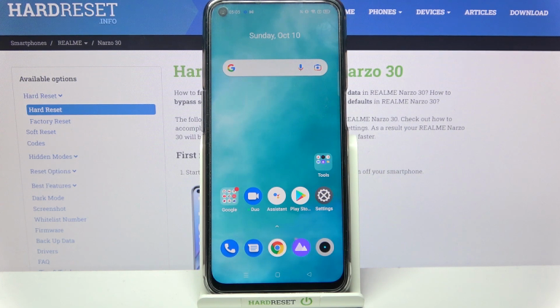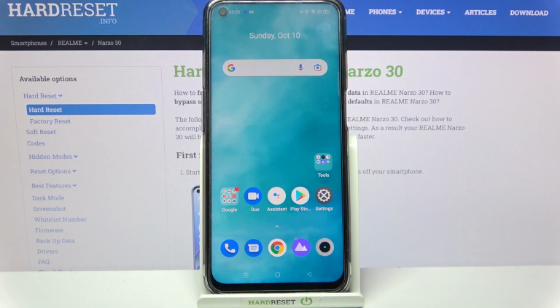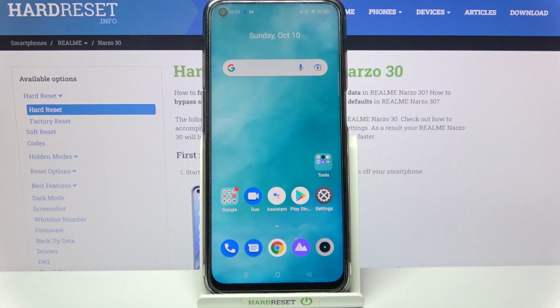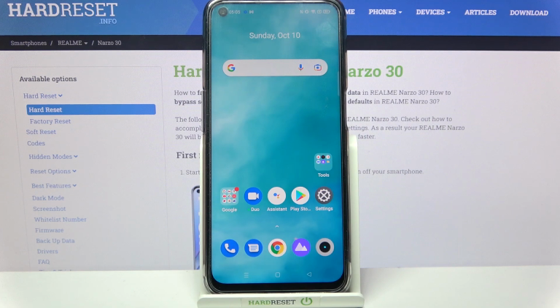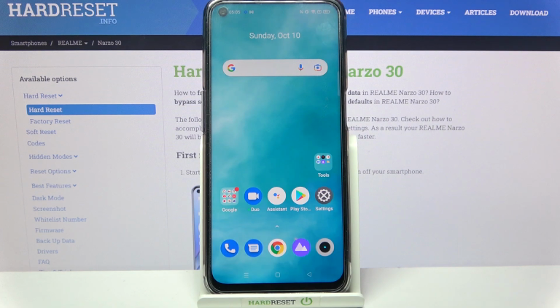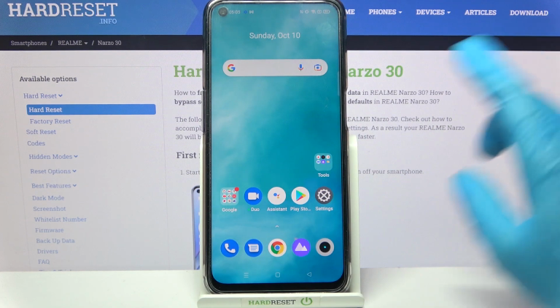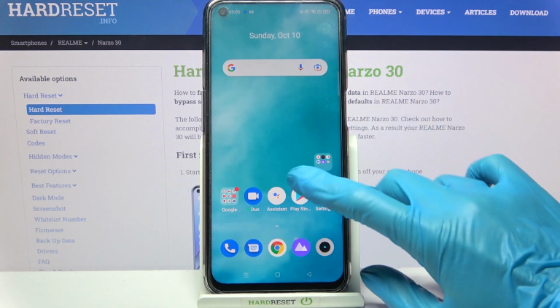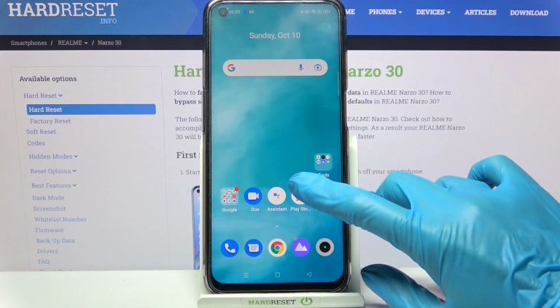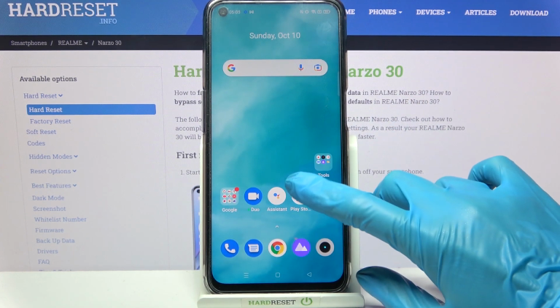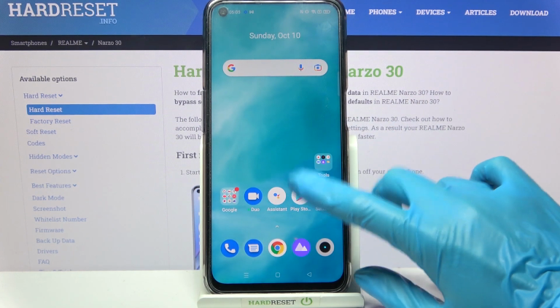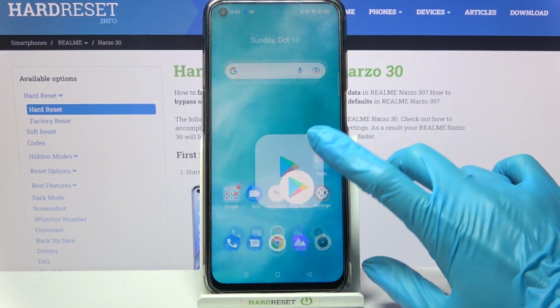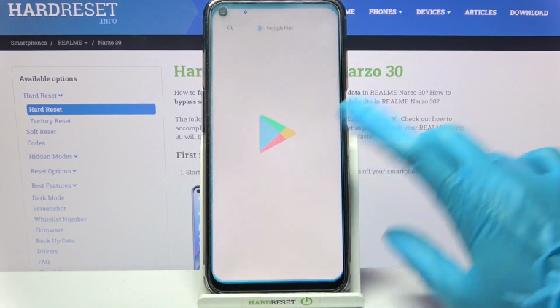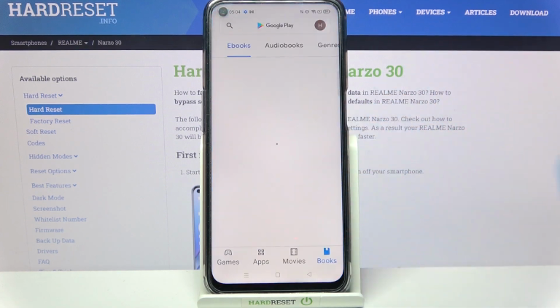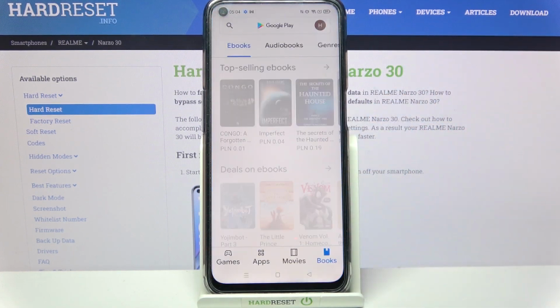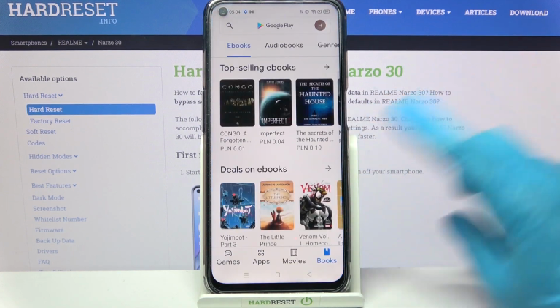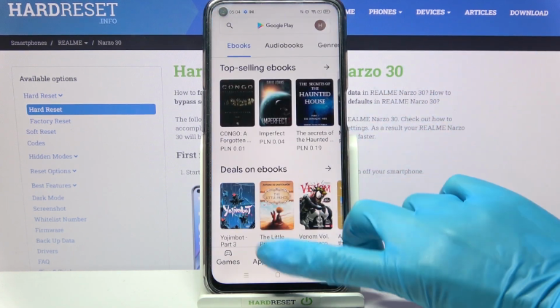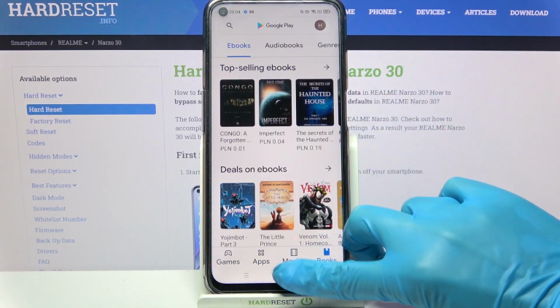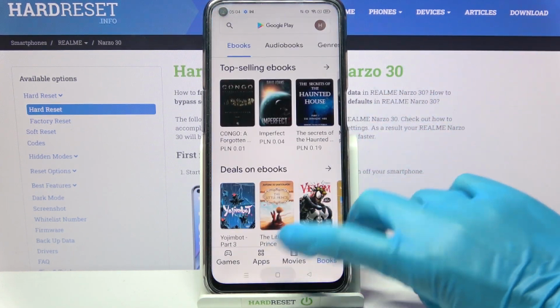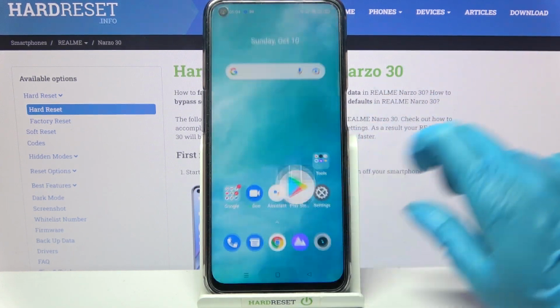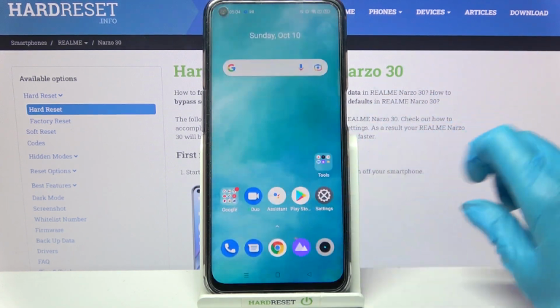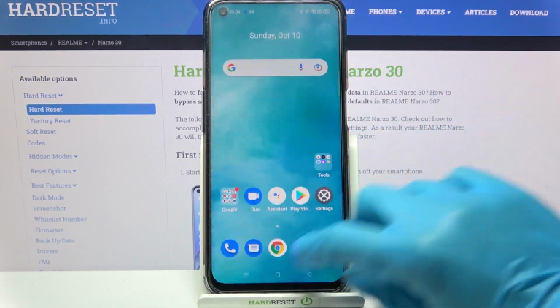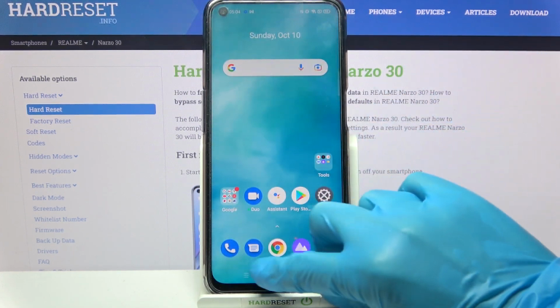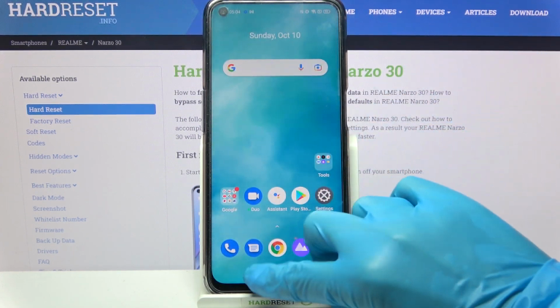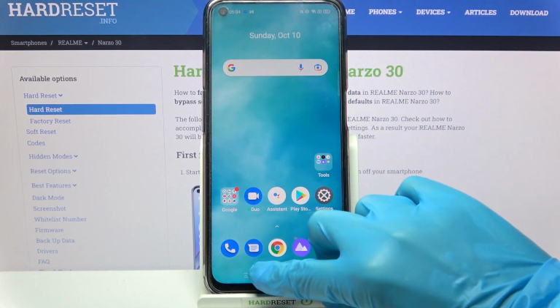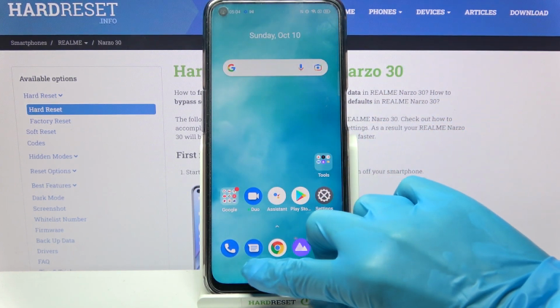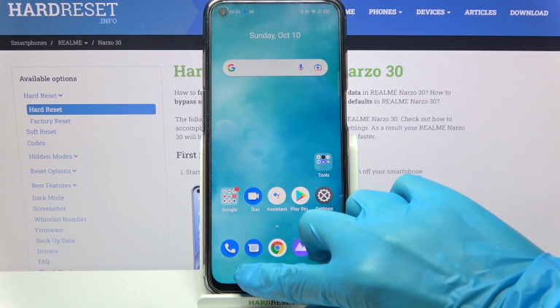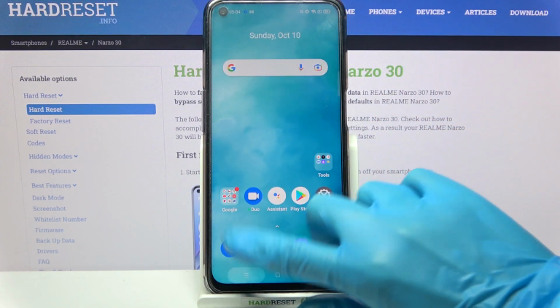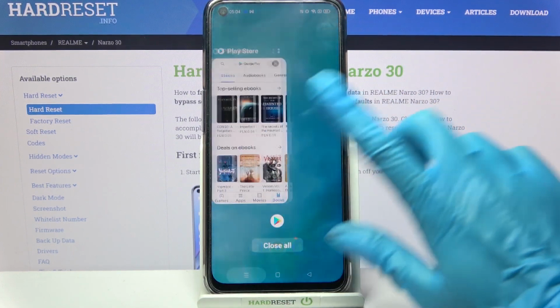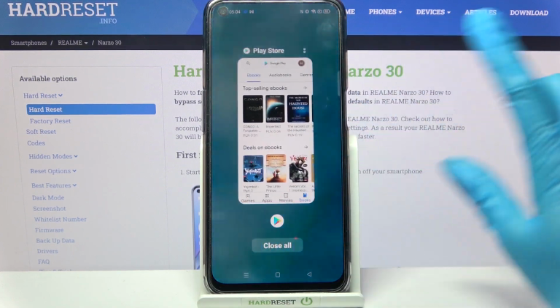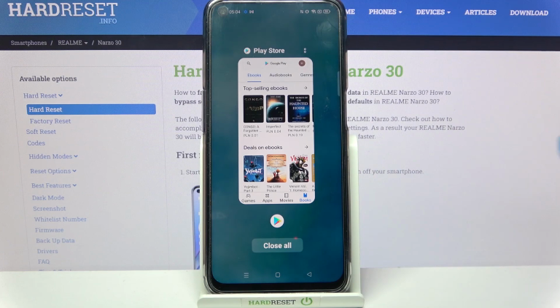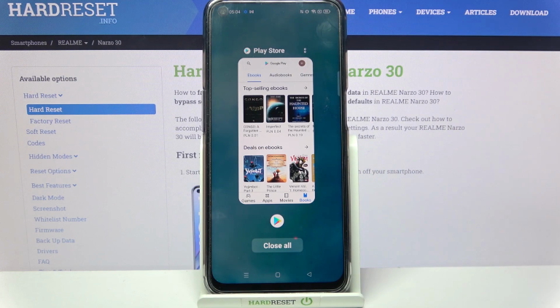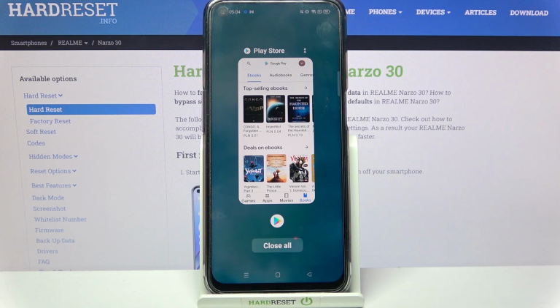First of all select an app, like Blaster, then click the home button and tap on this button with three lines.